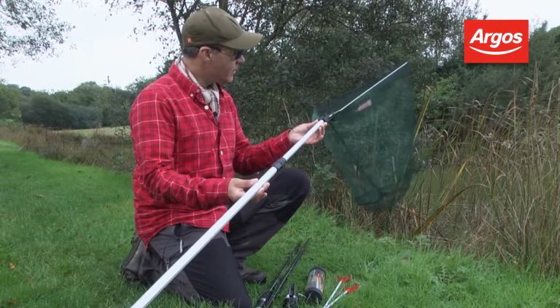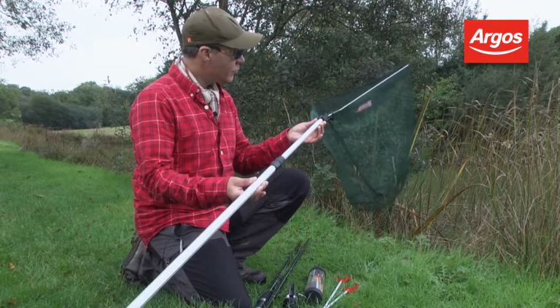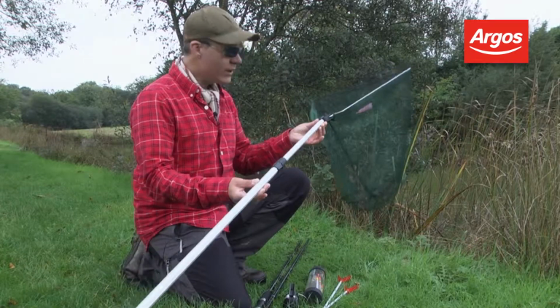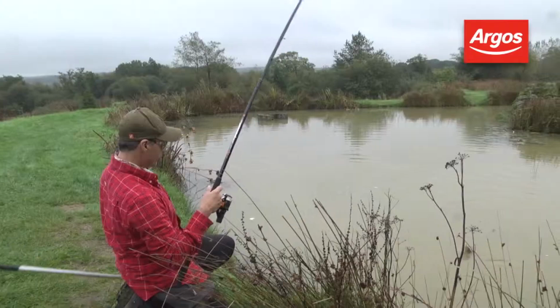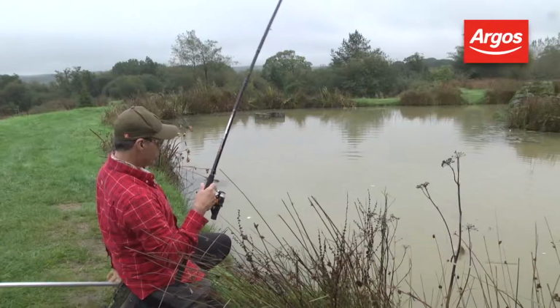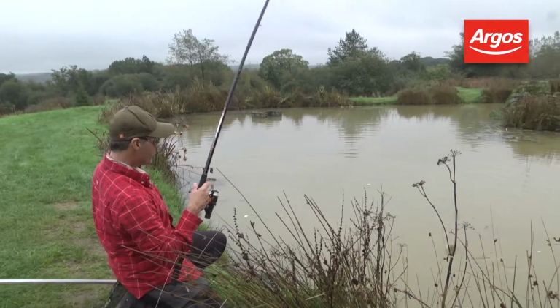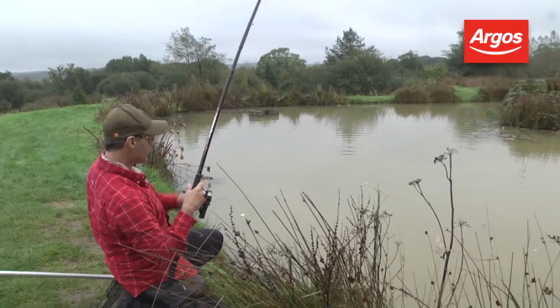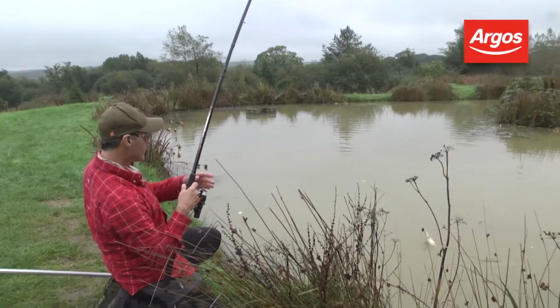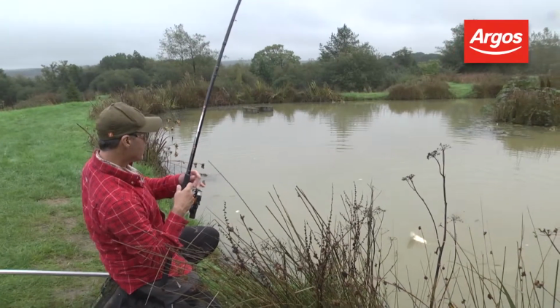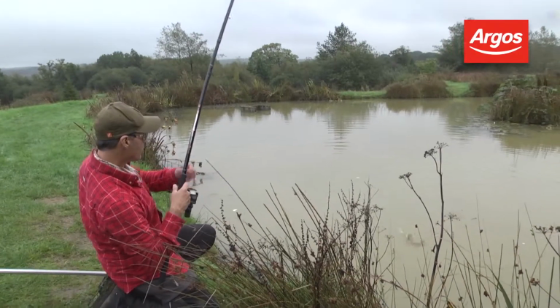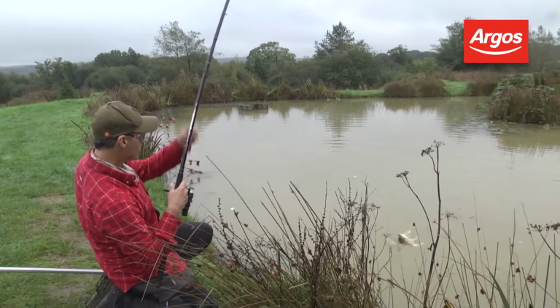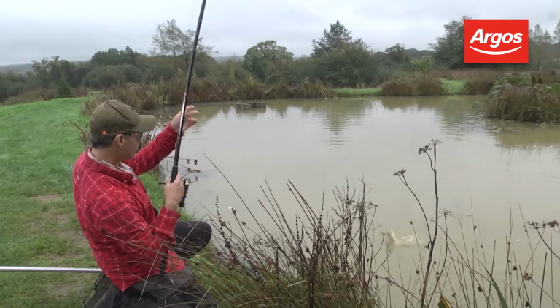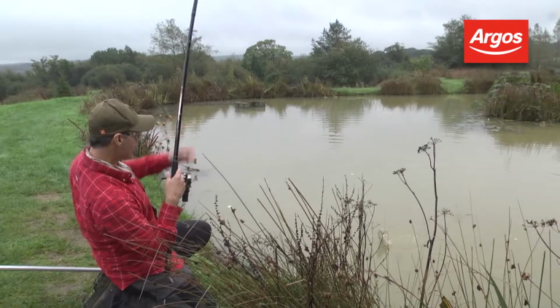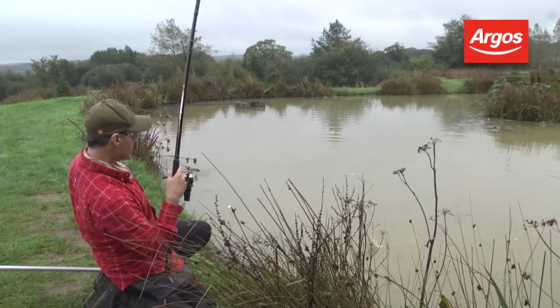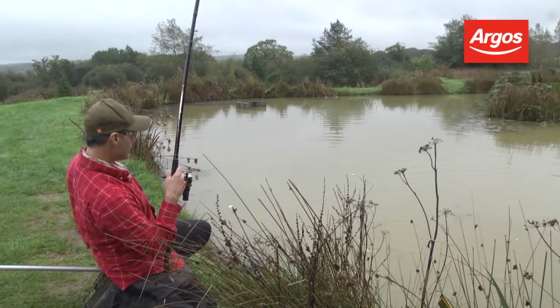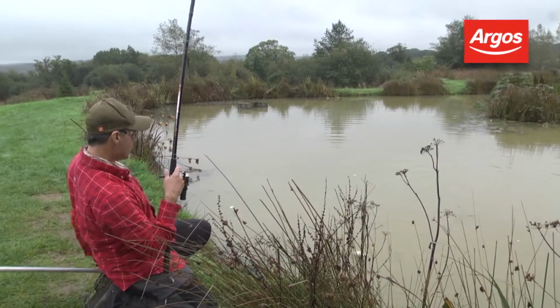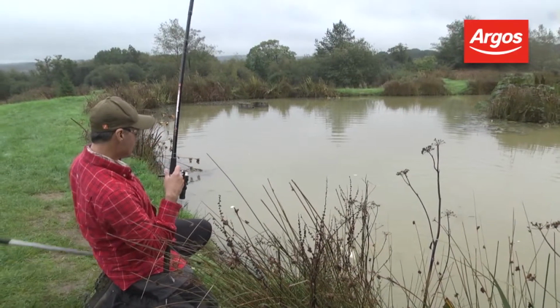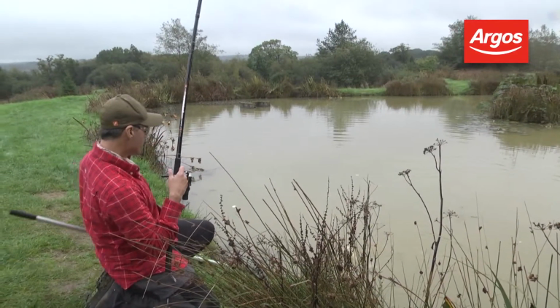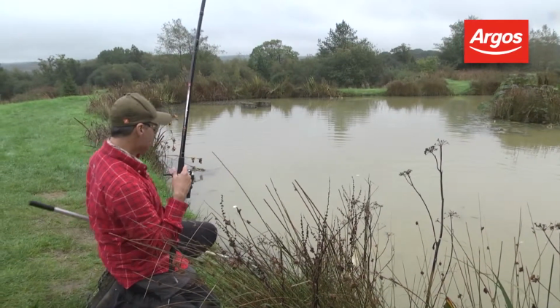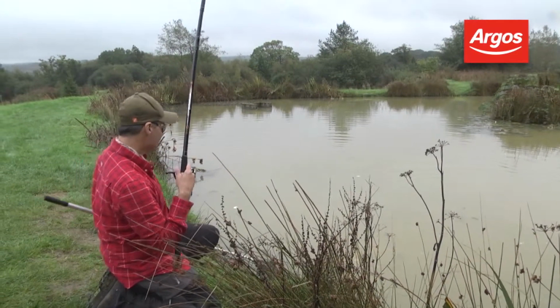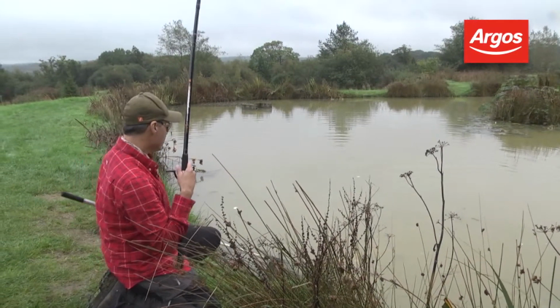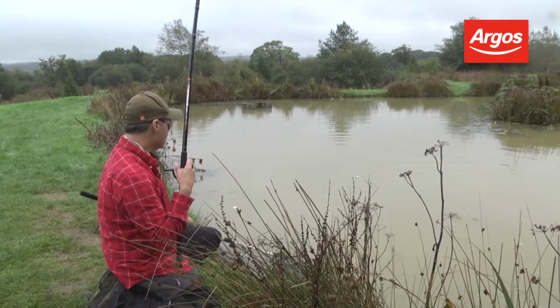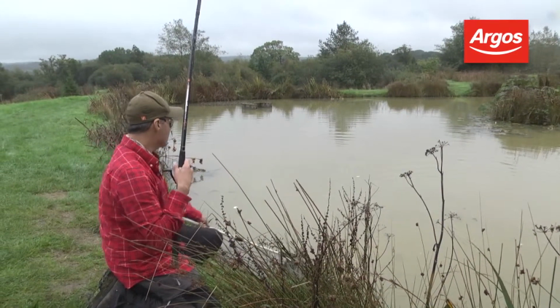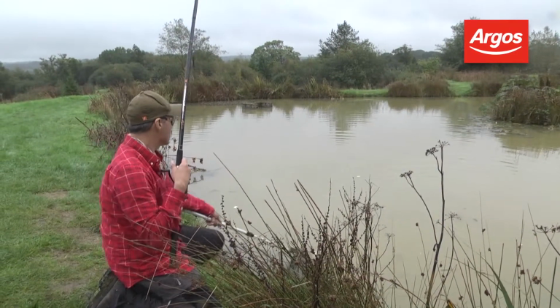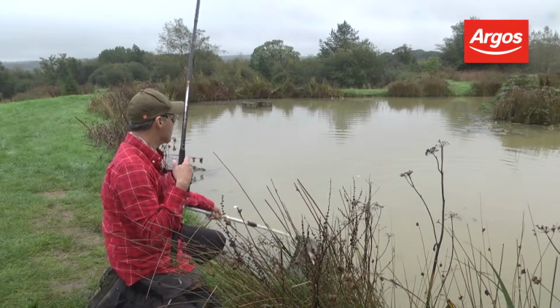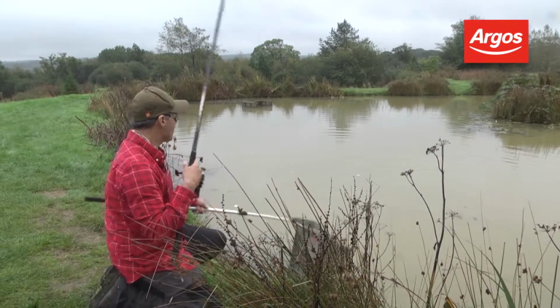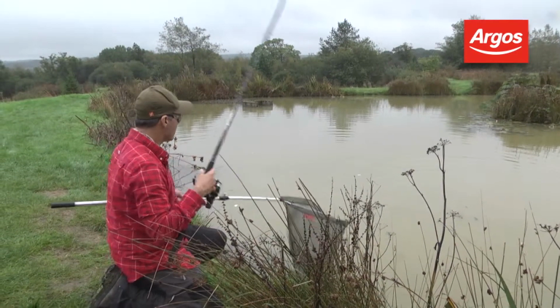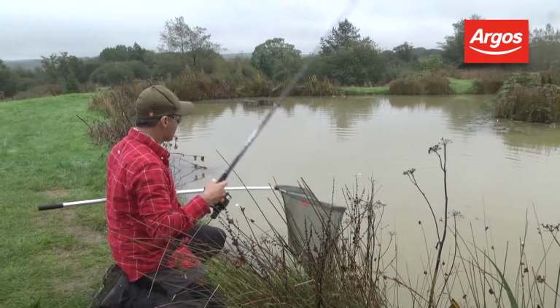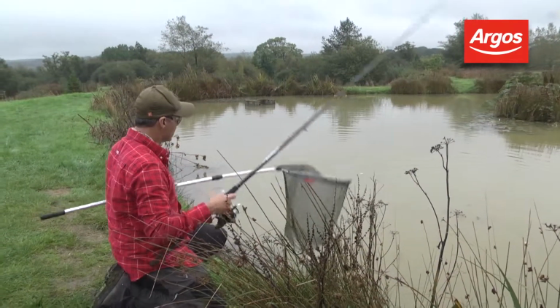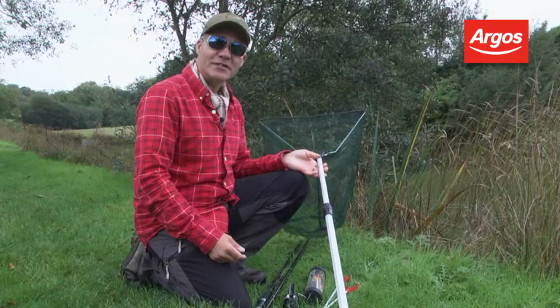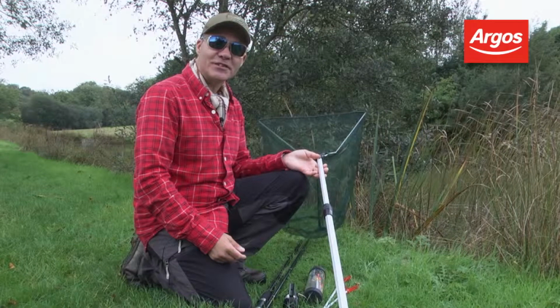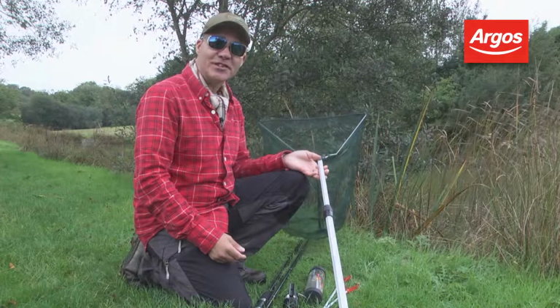Really nice kit, fish friendly — everything you need for a day's fishing.